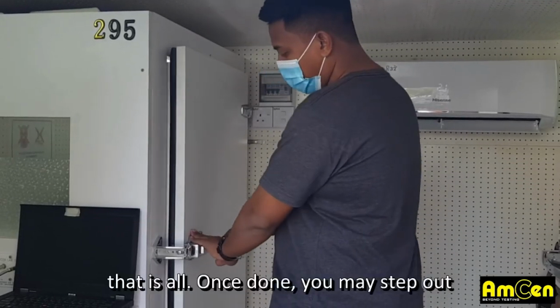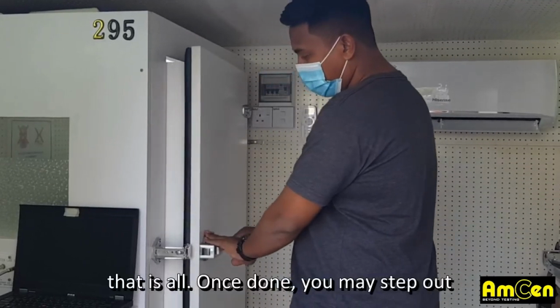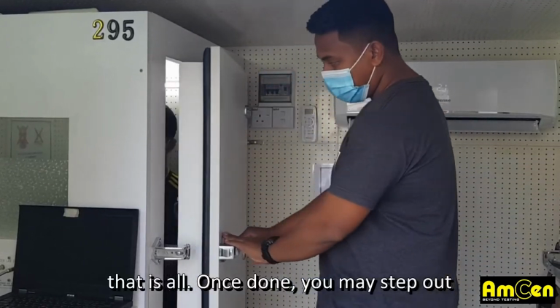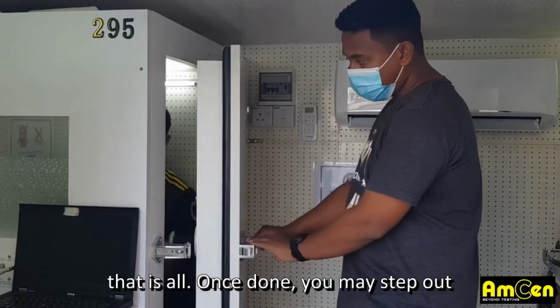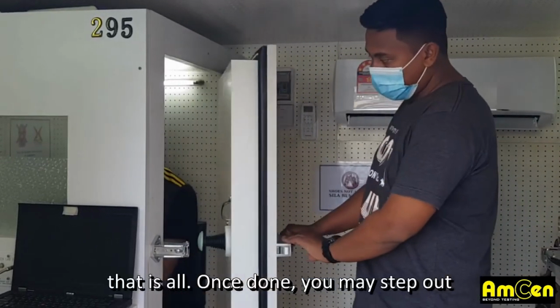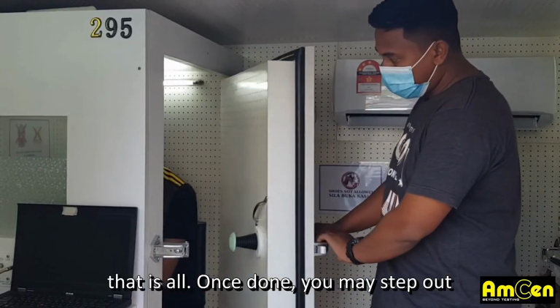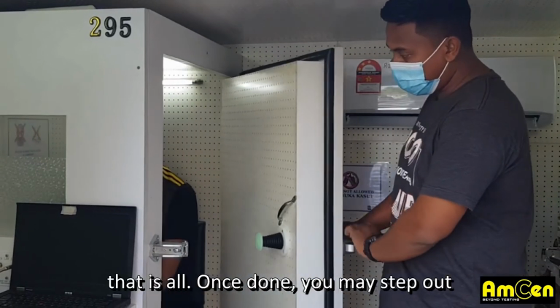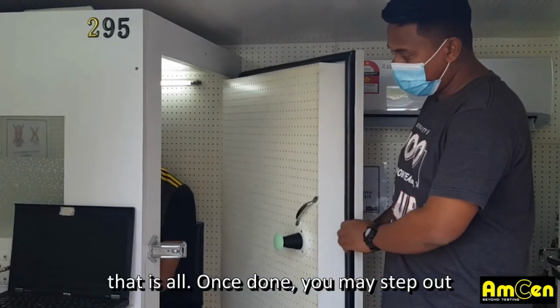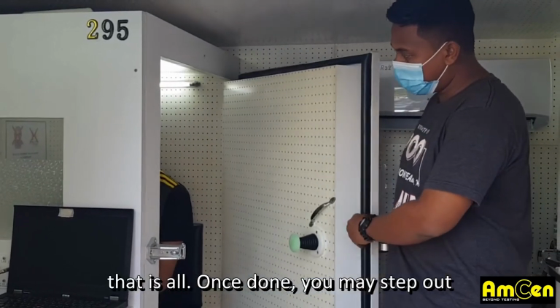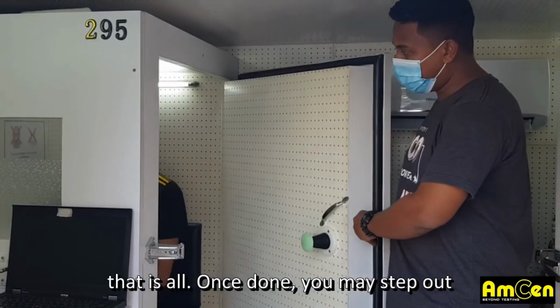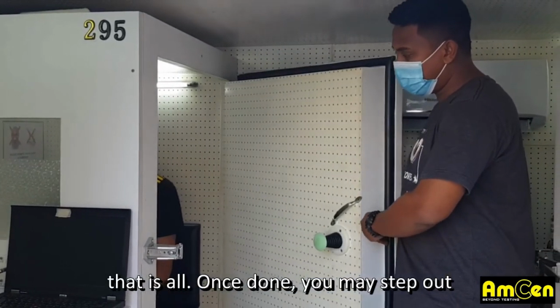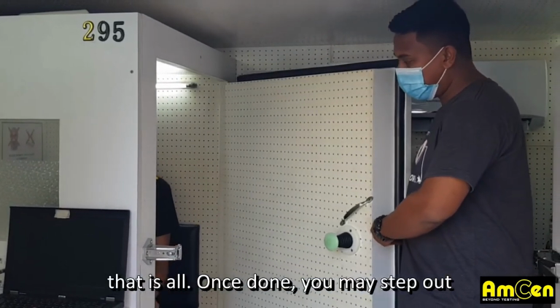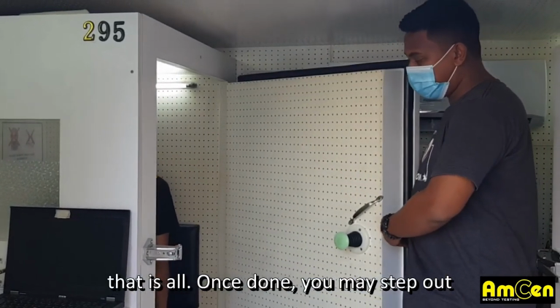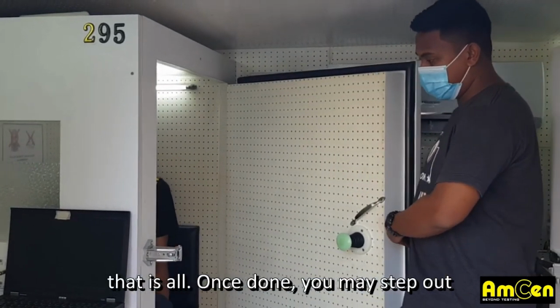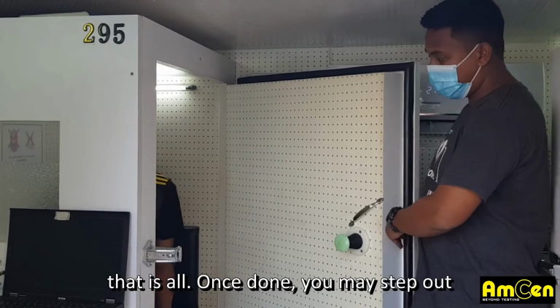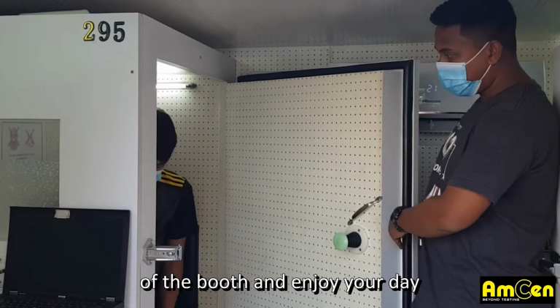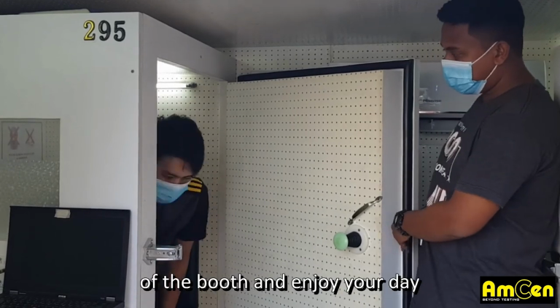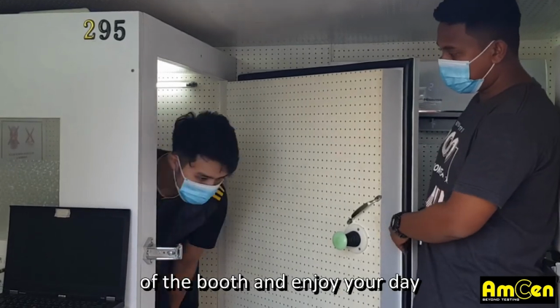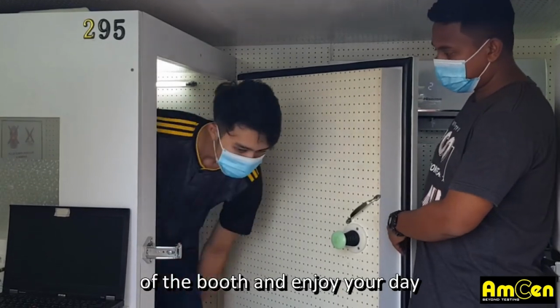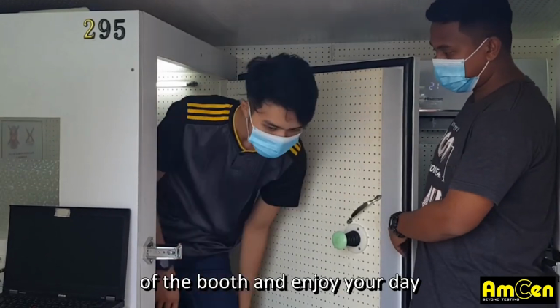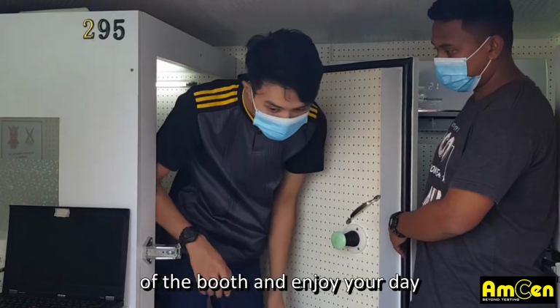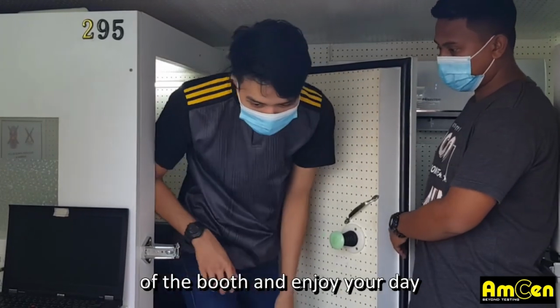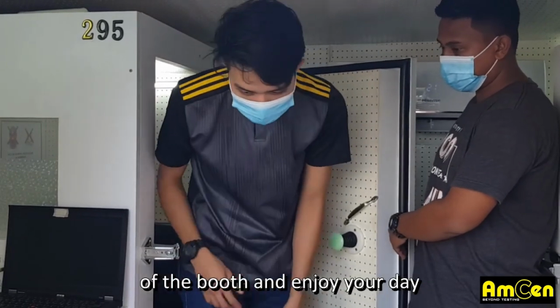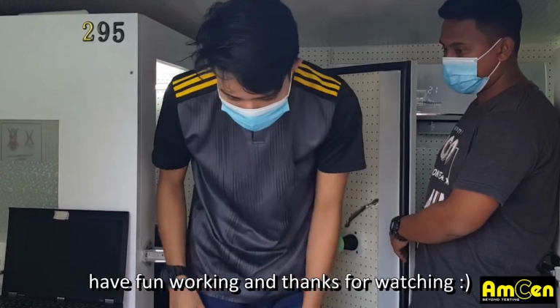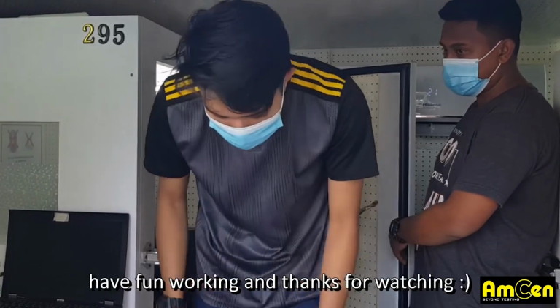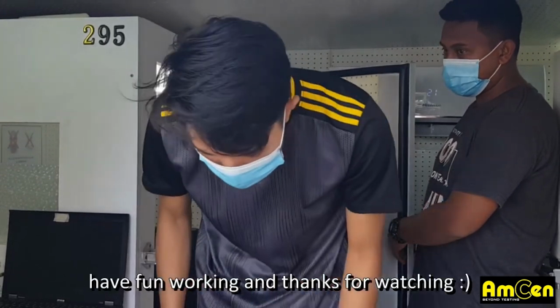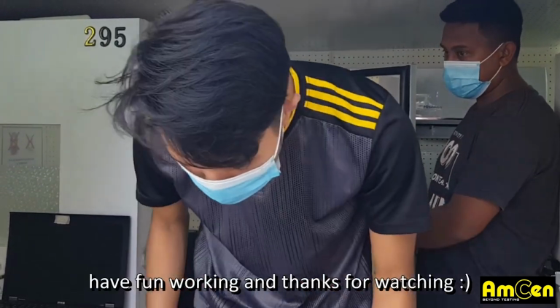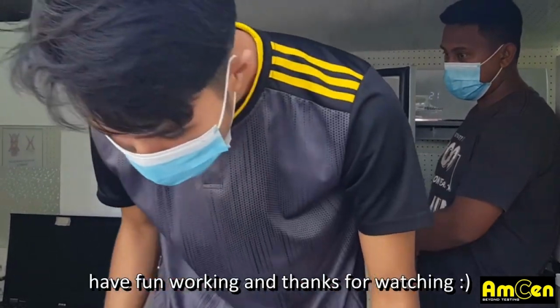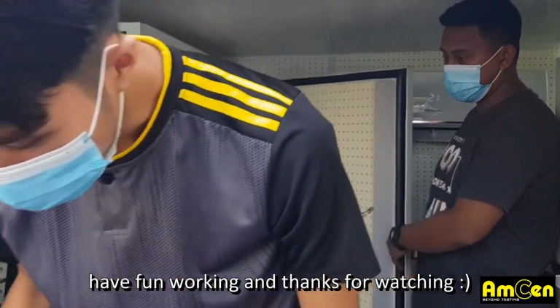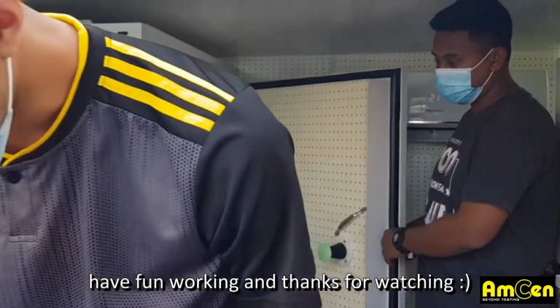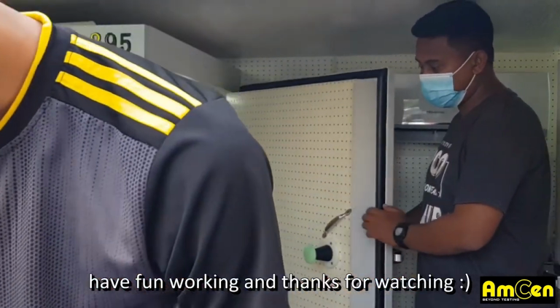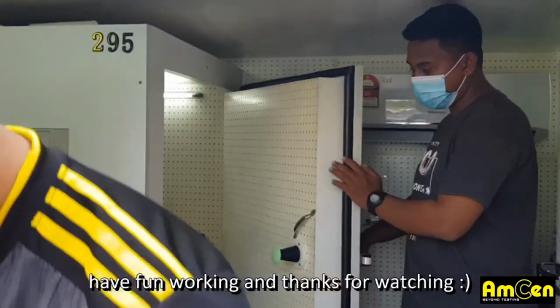That is all. Once done, you may step out of the booth and enjoy your day. Have fun working and thanks for watching!